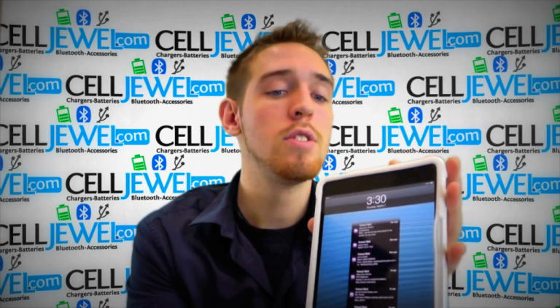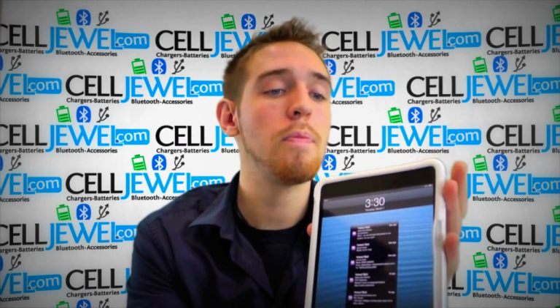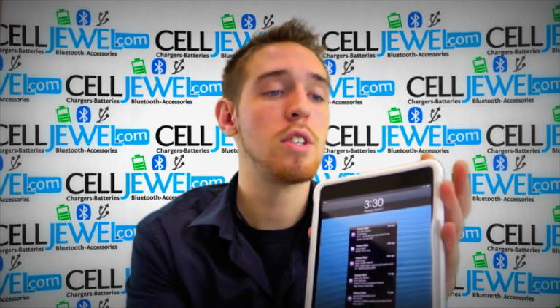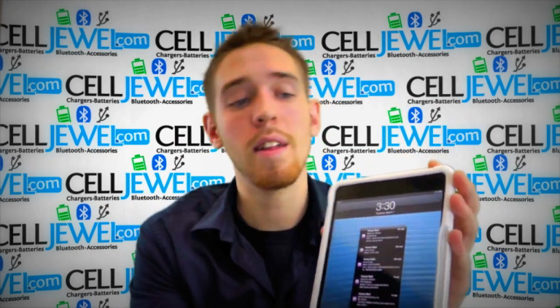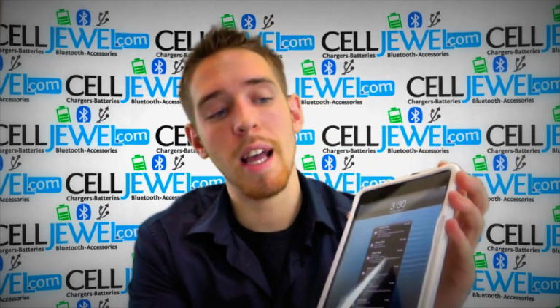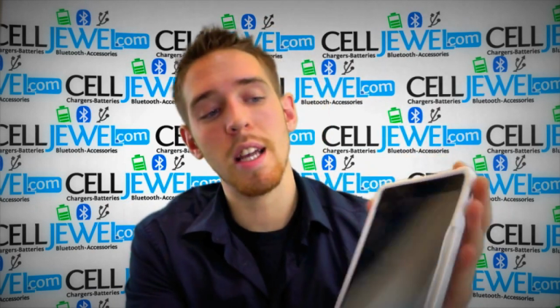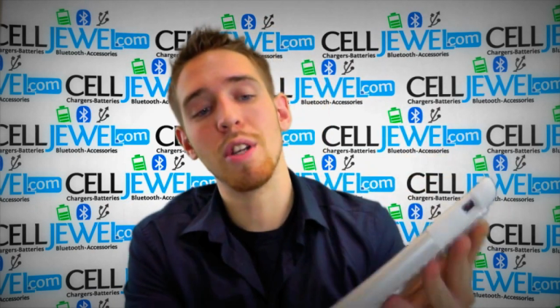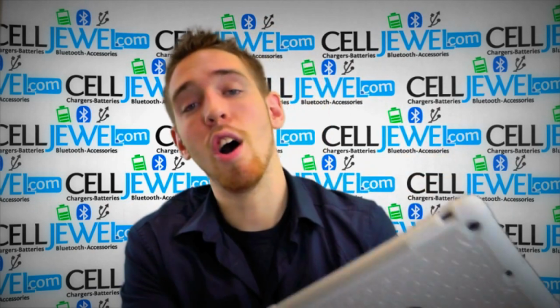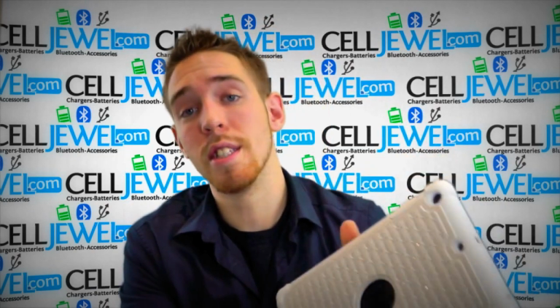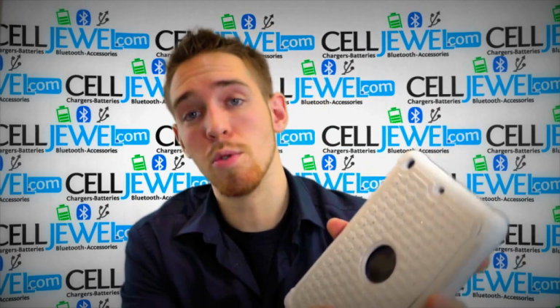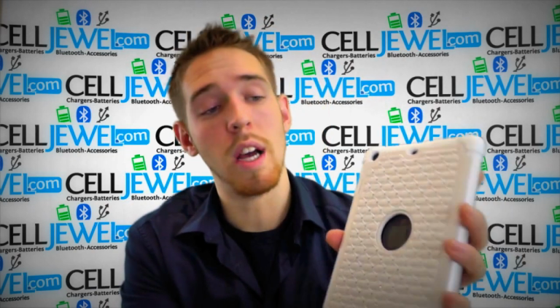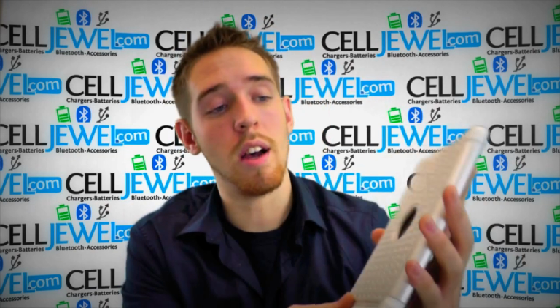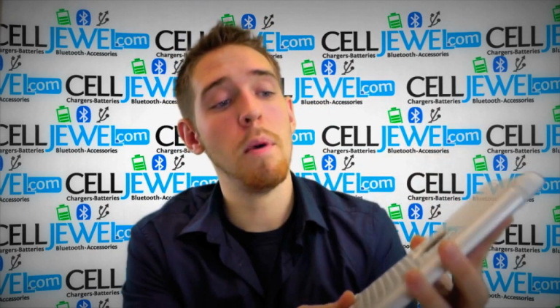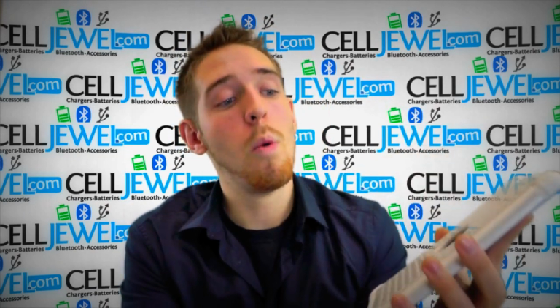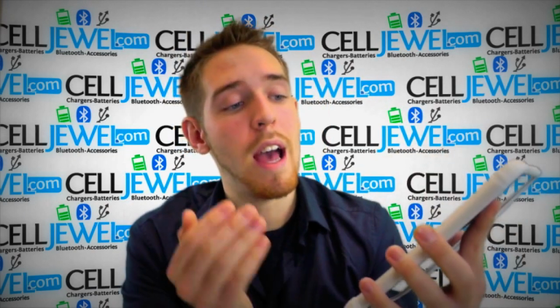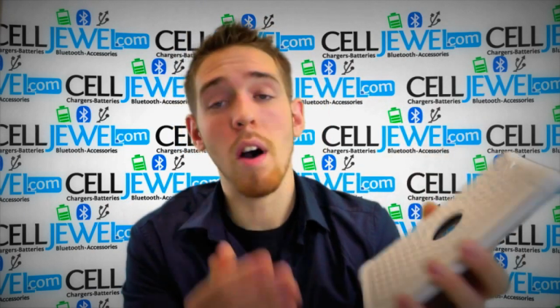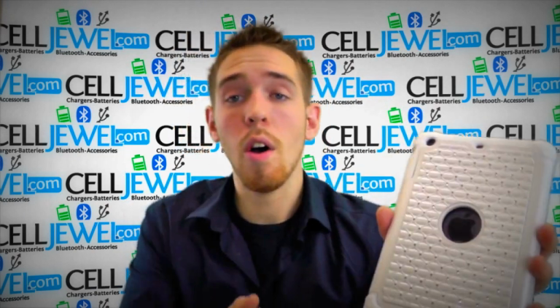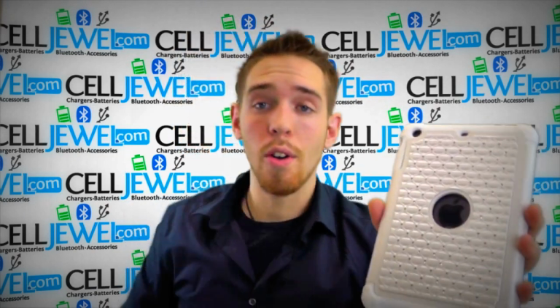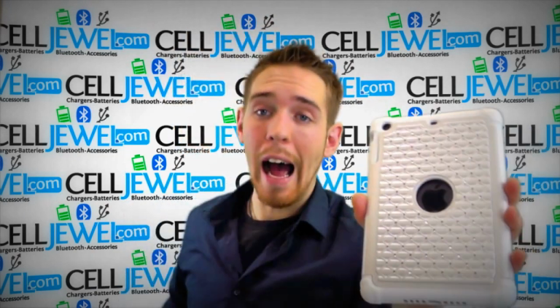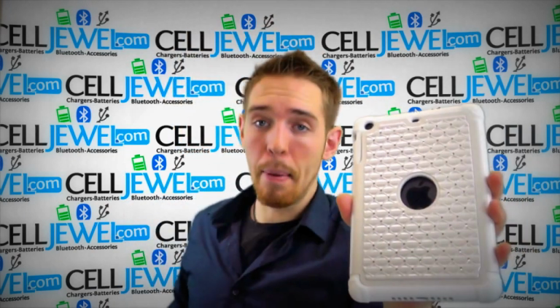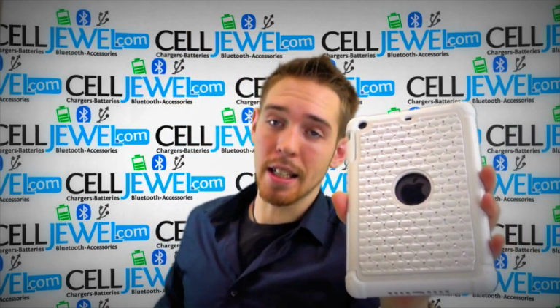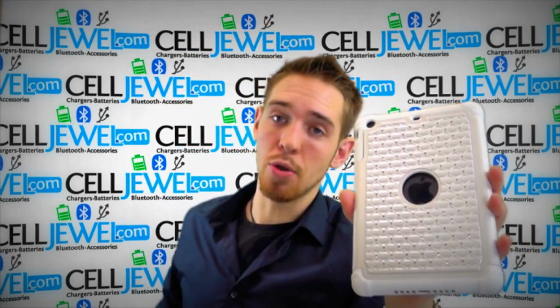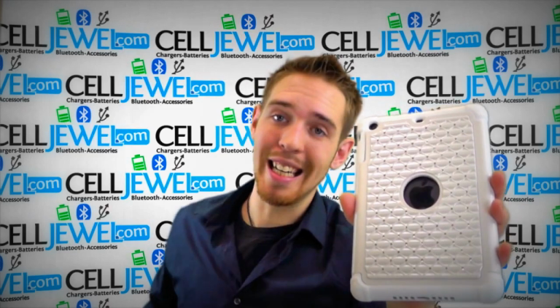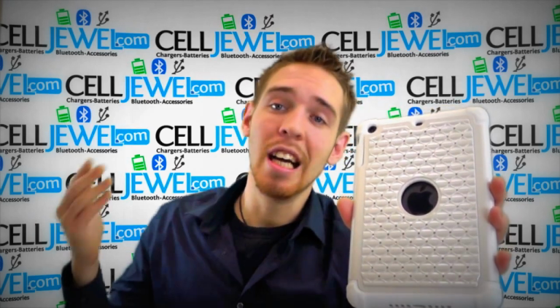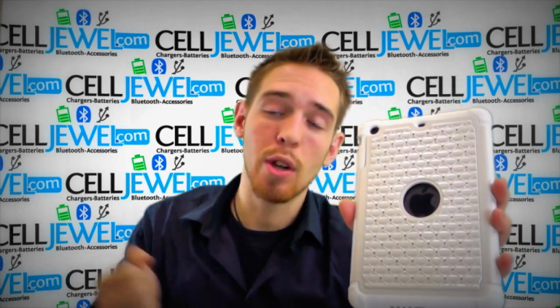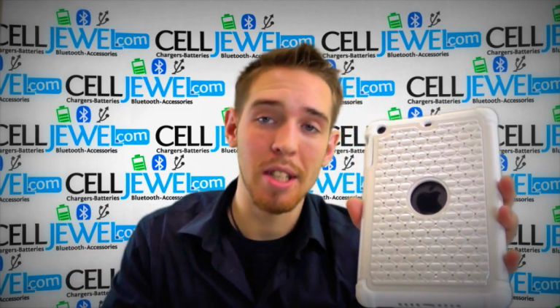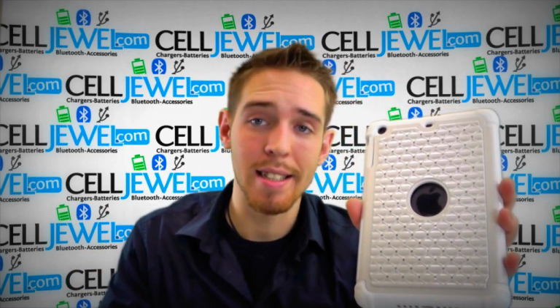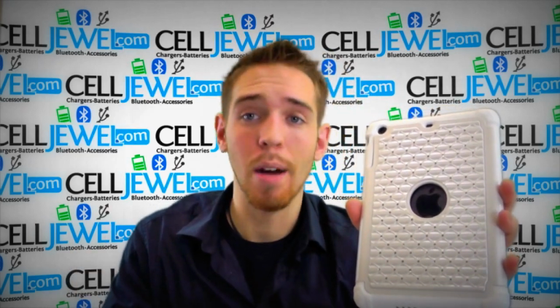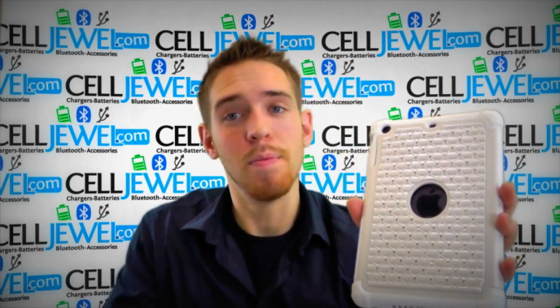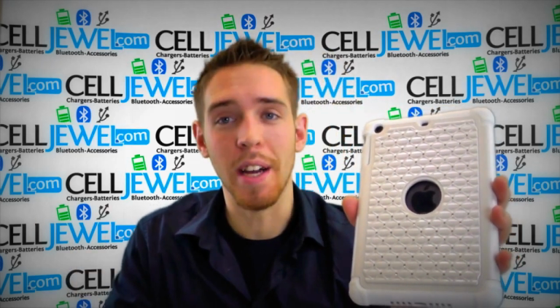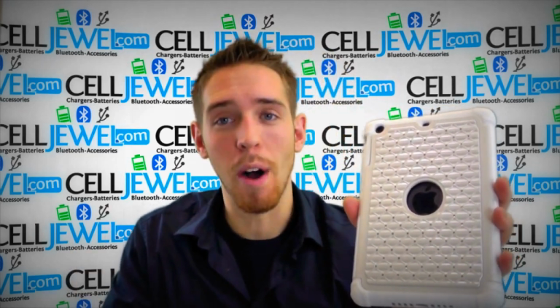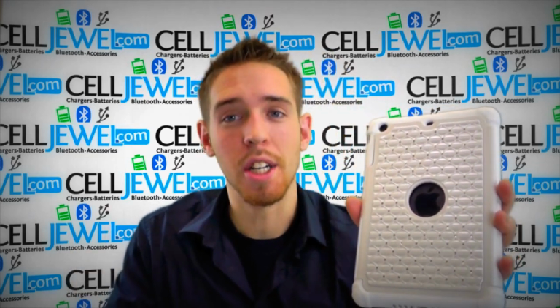So it's a great little case and you should get it on celljewel.com. We have all your iPad accessory needs so come and check this out. Thank you for watching.